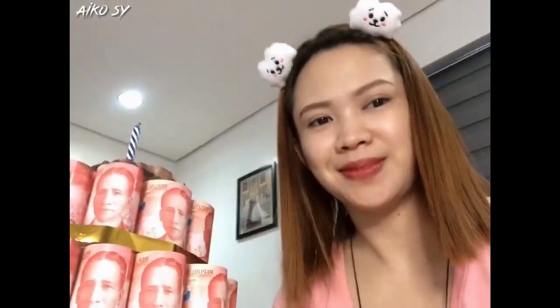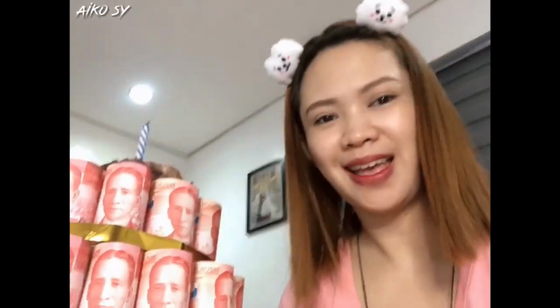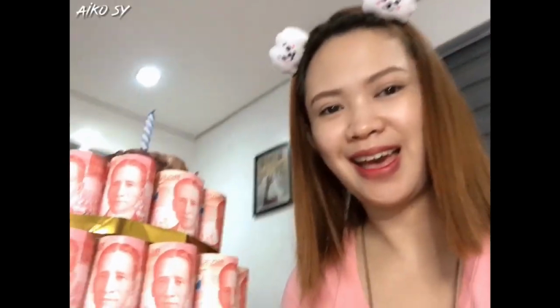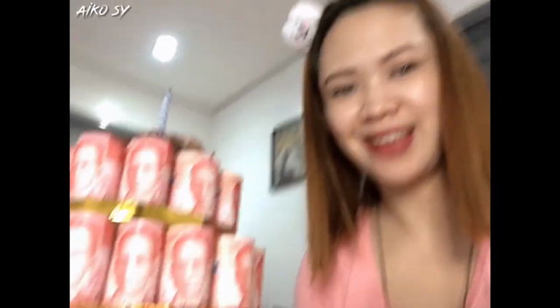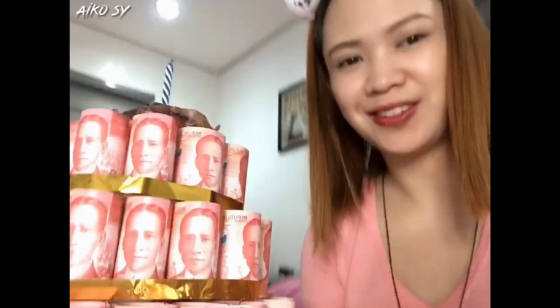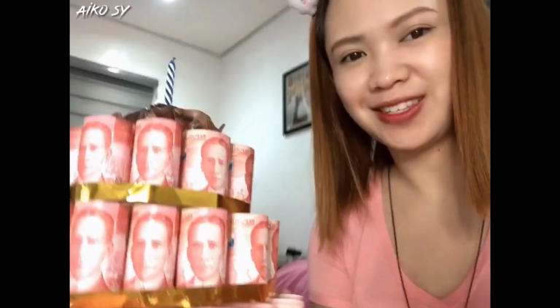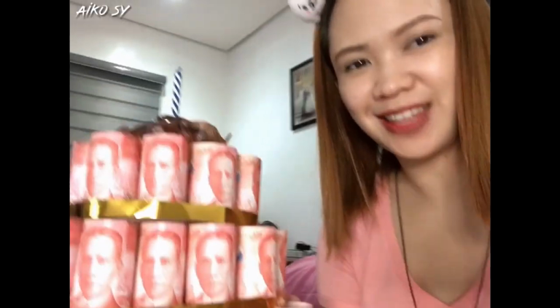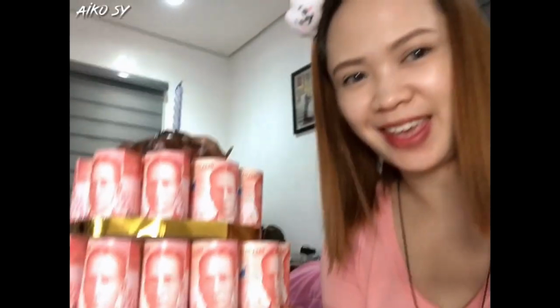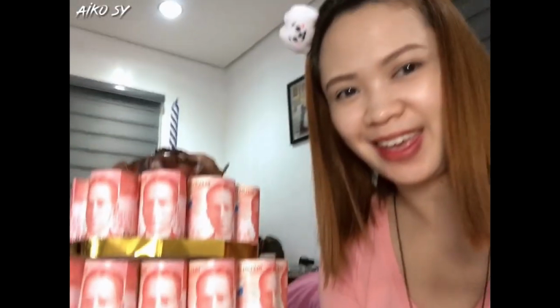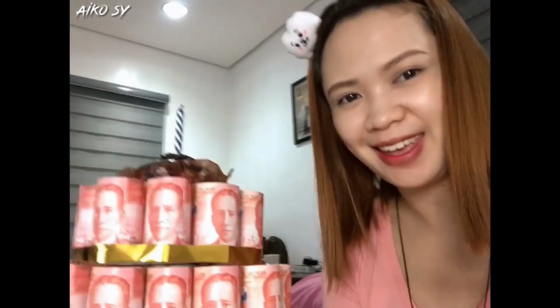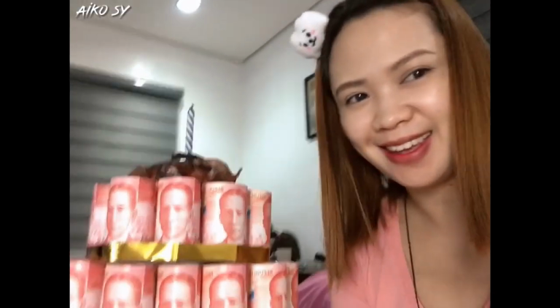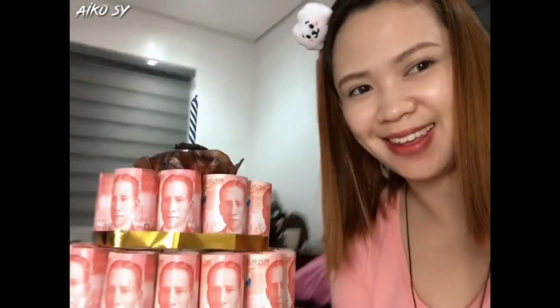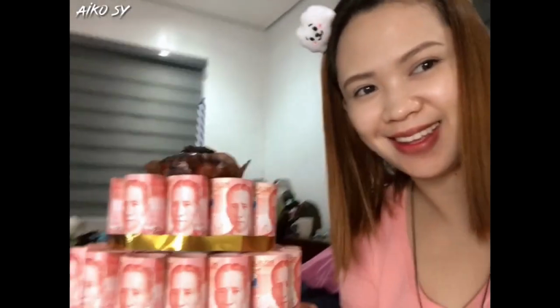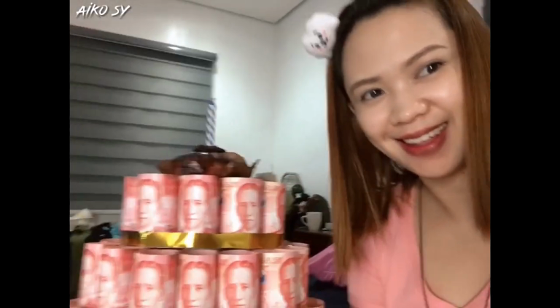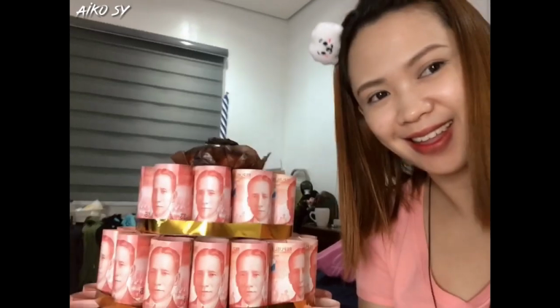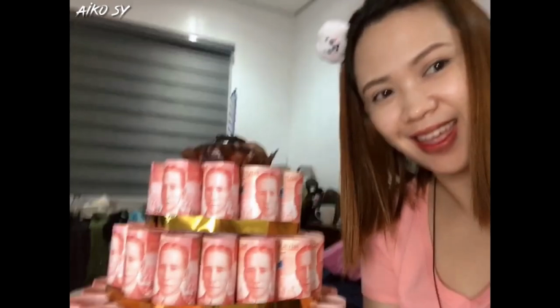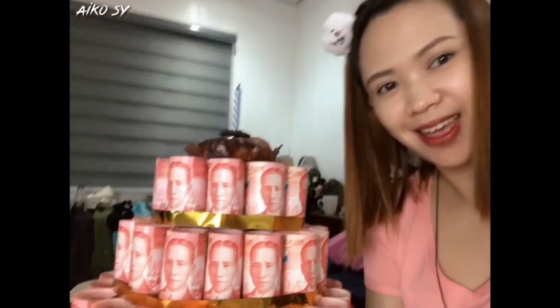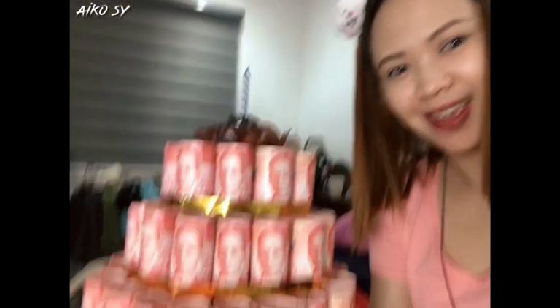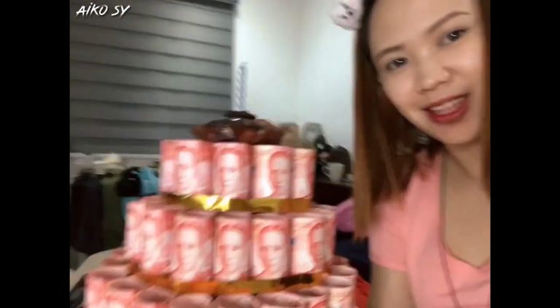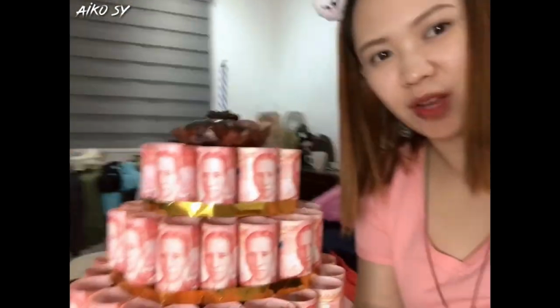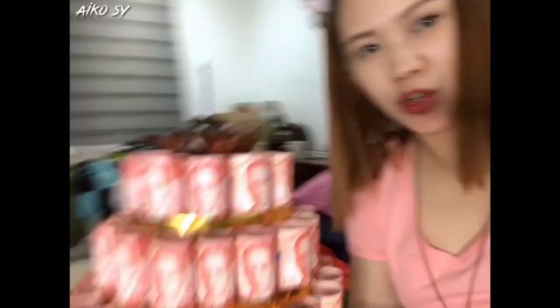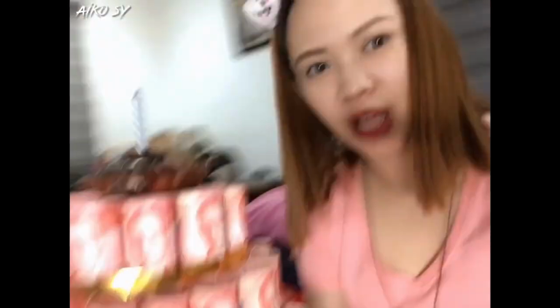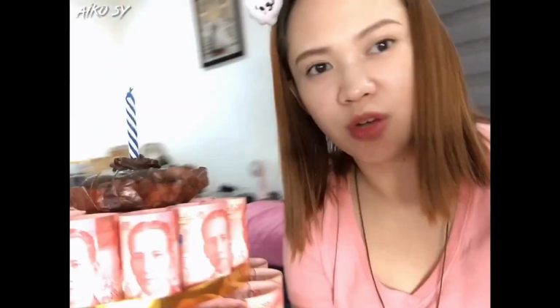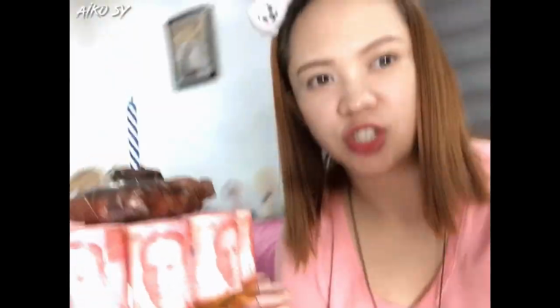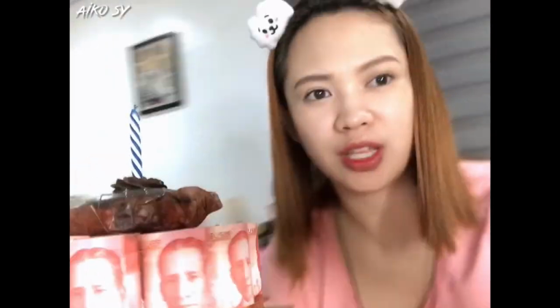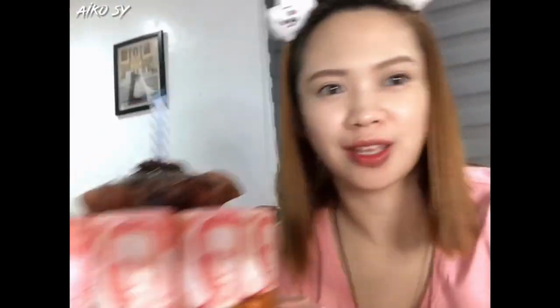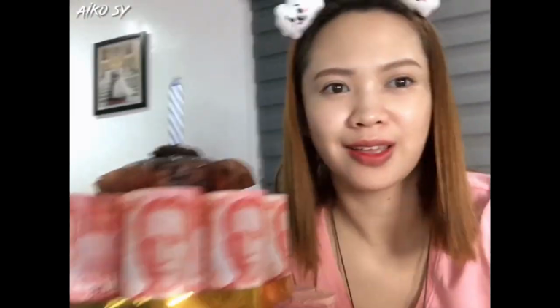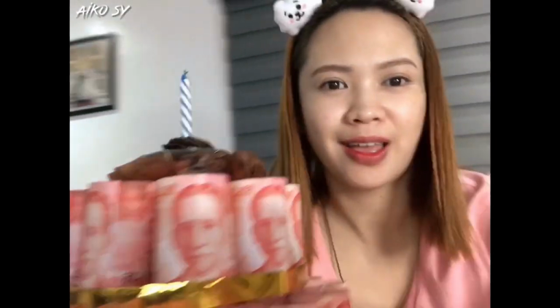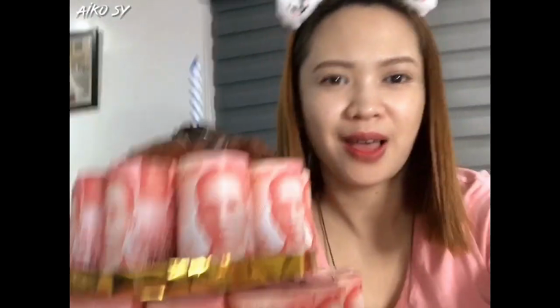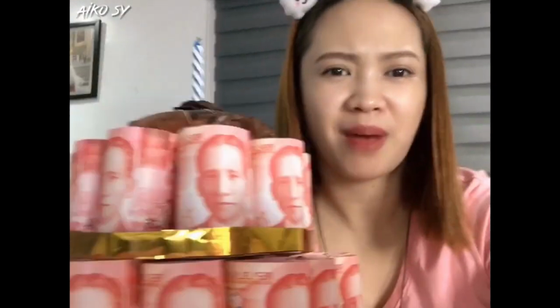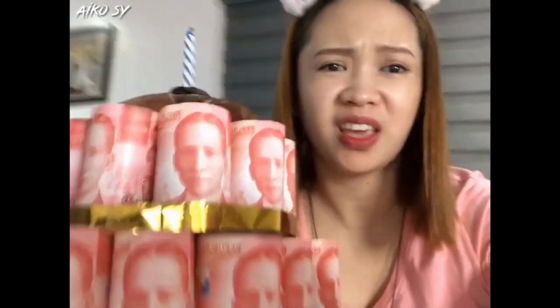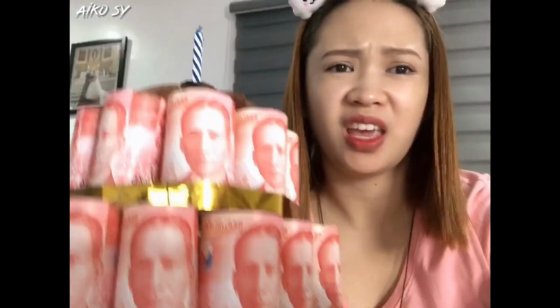Hi, so this is the cake. Wow! I don't know what it's called. Money cake?